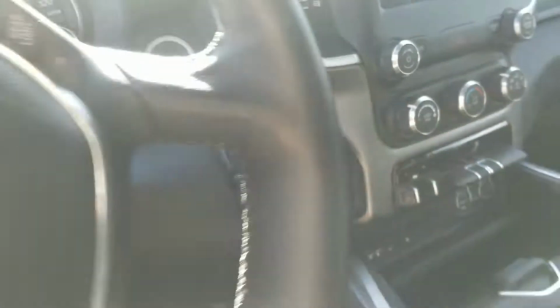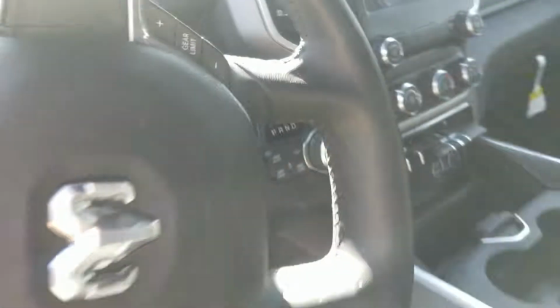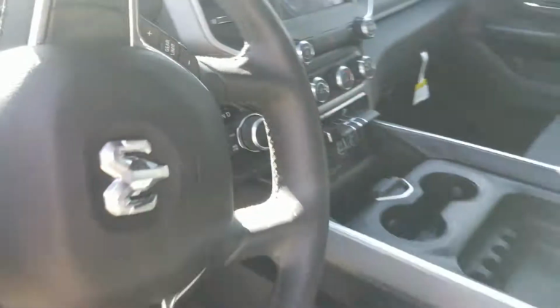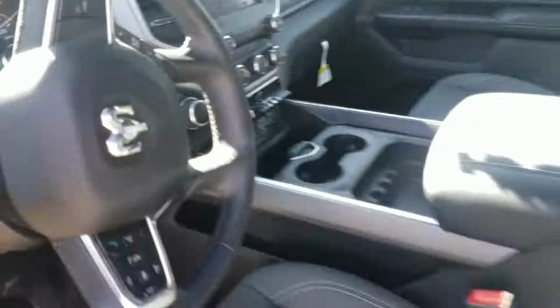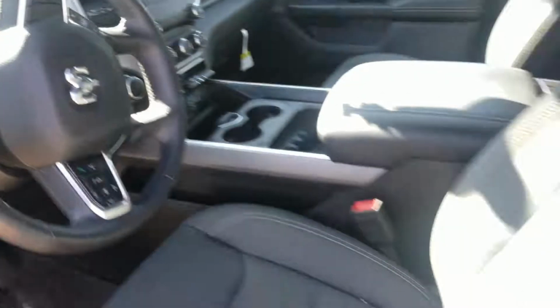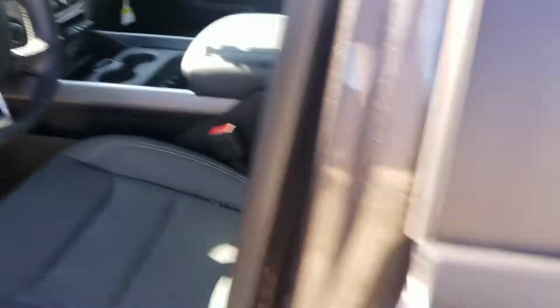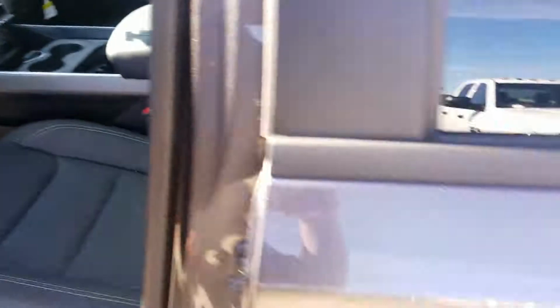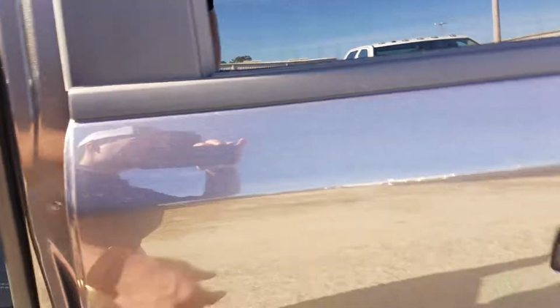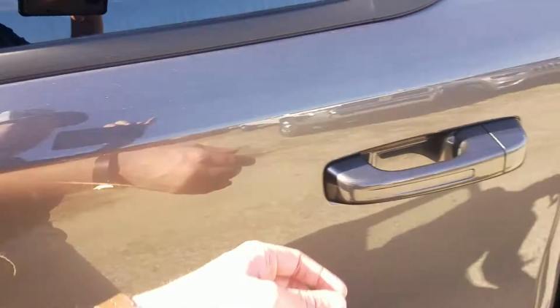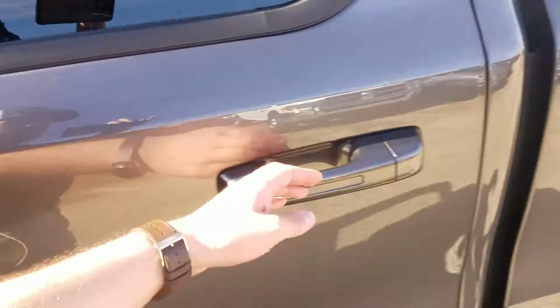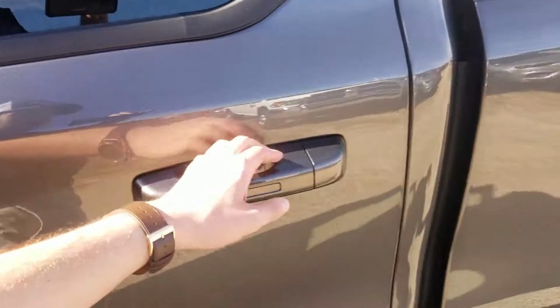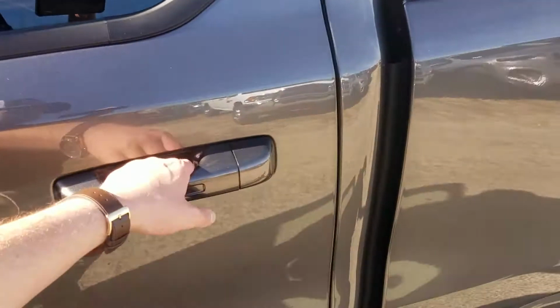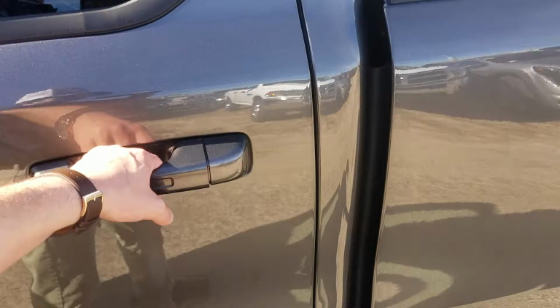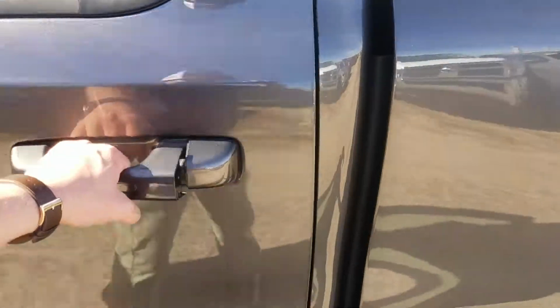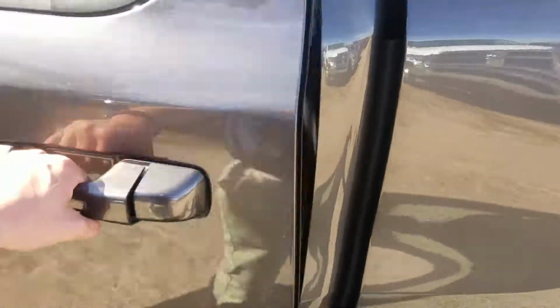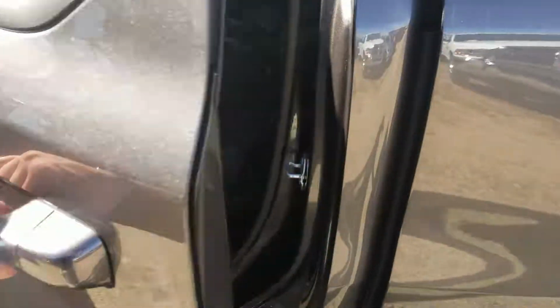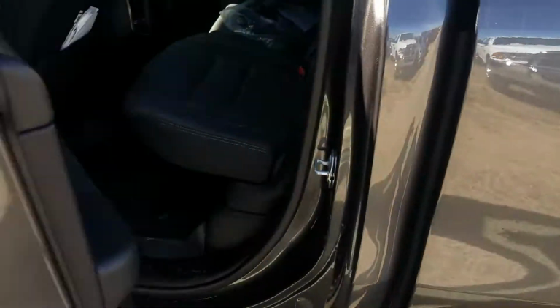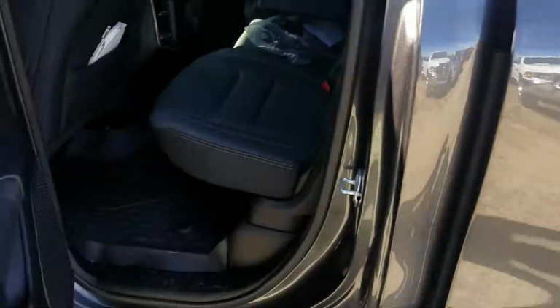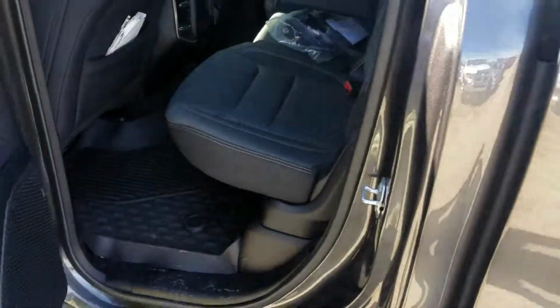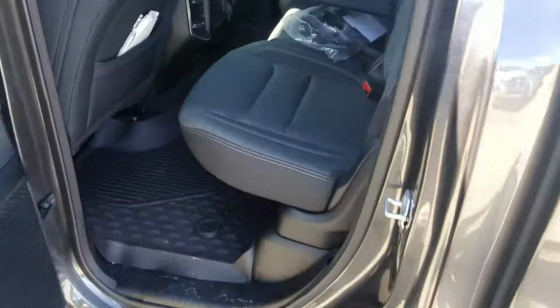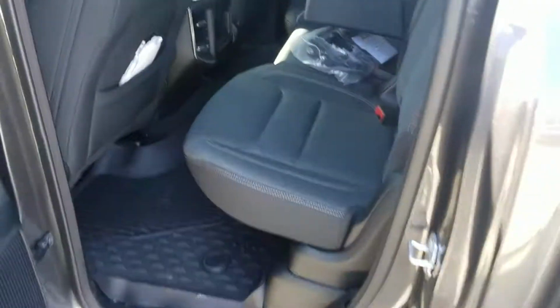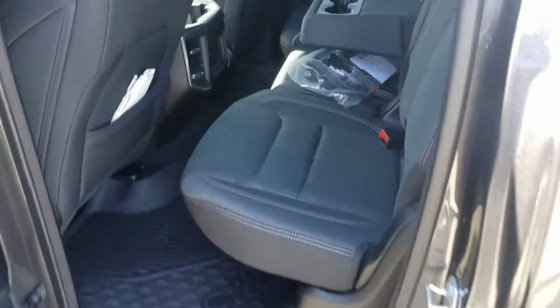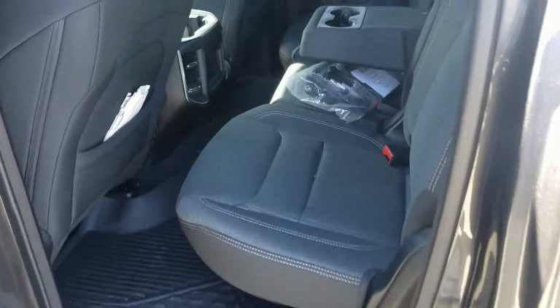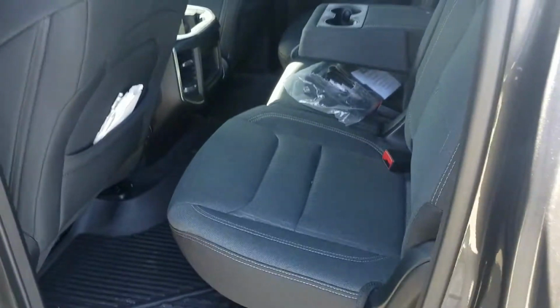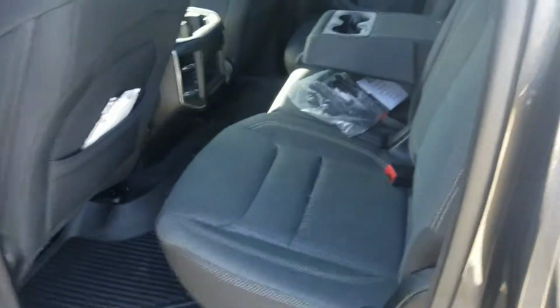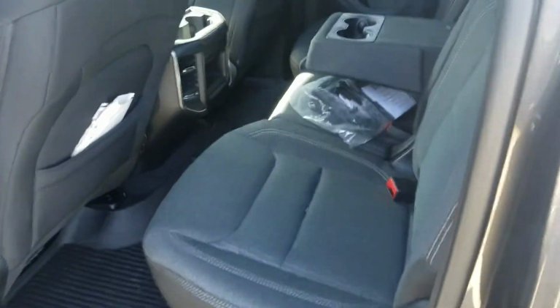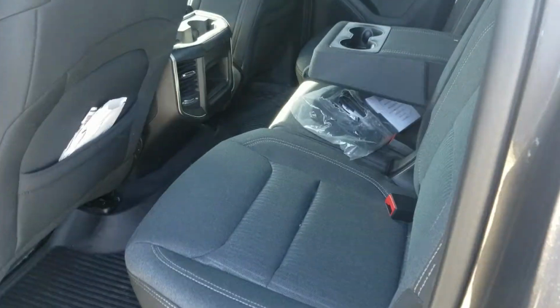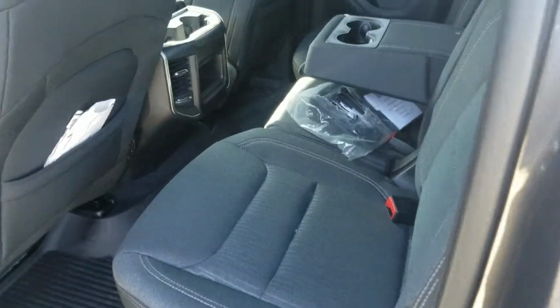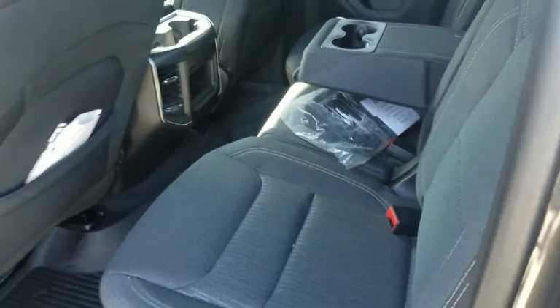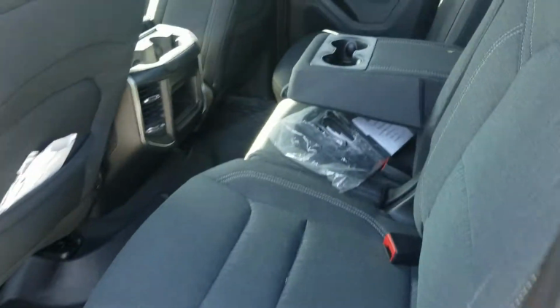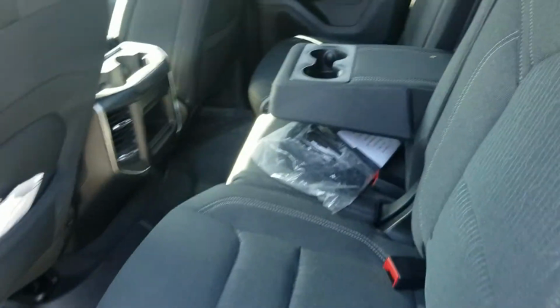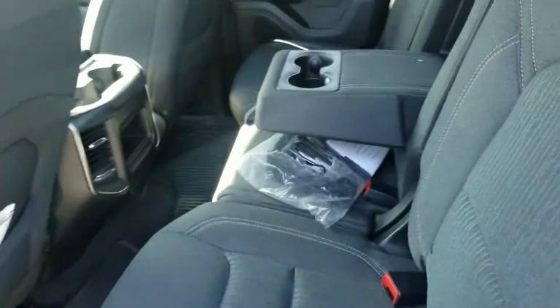If you'll take a look here in the back, you'll also see that you have plenty of room. If you want to take a vacation, maybe pack up the kids, go for a drive.